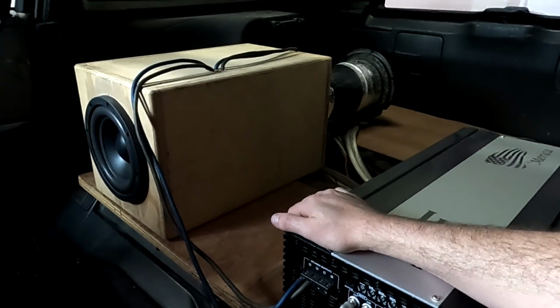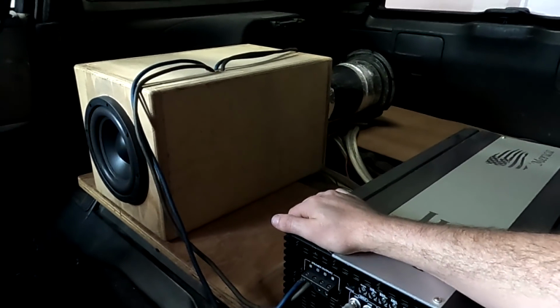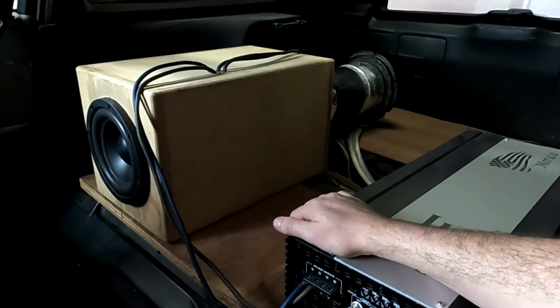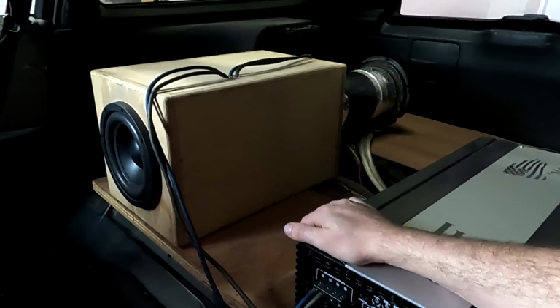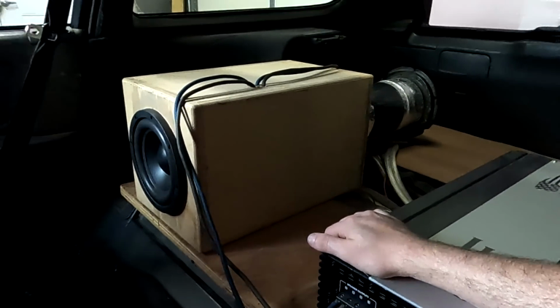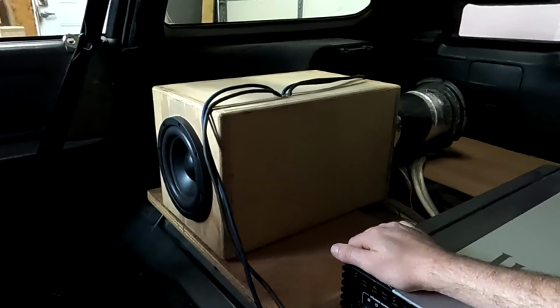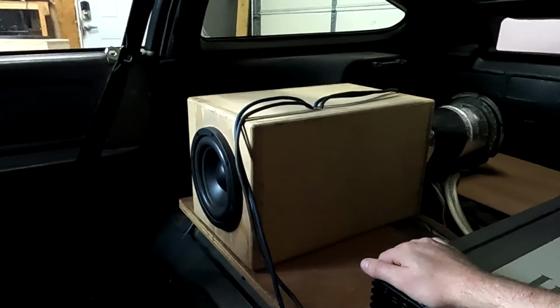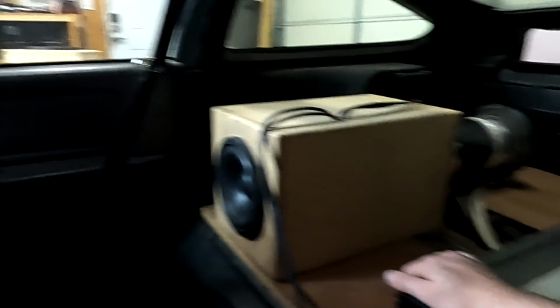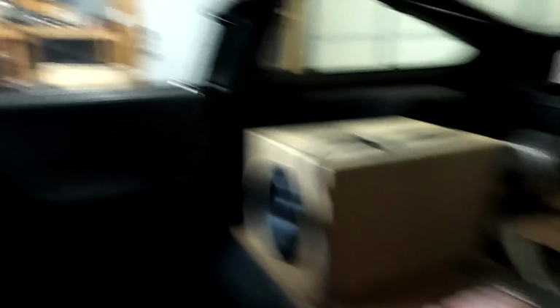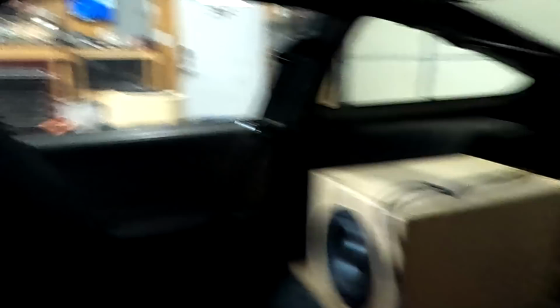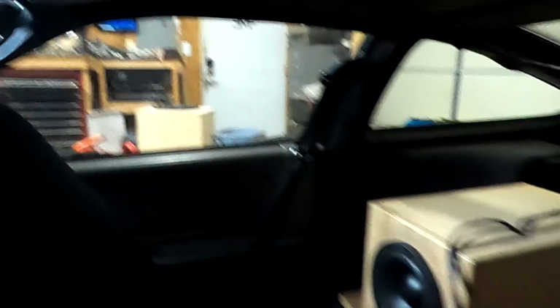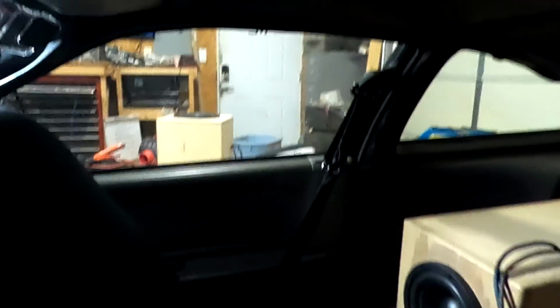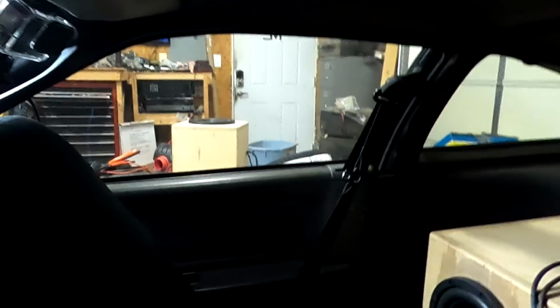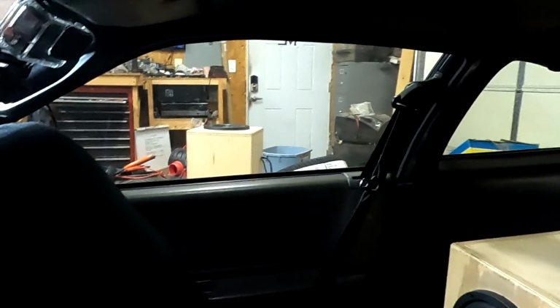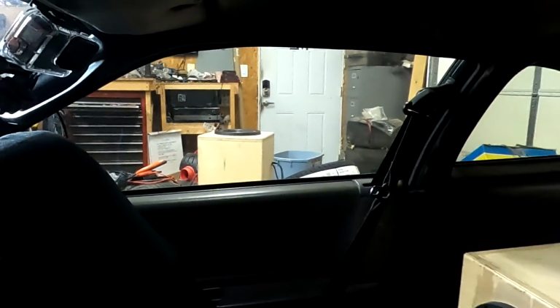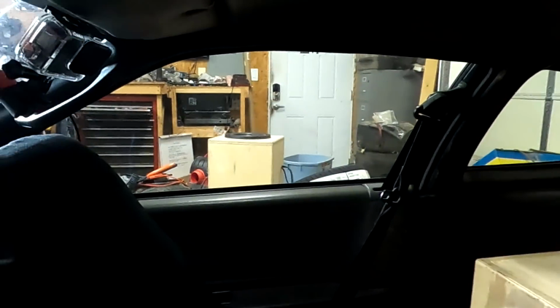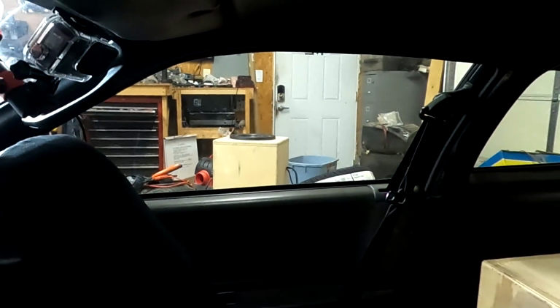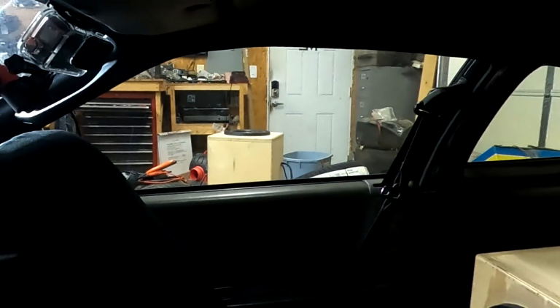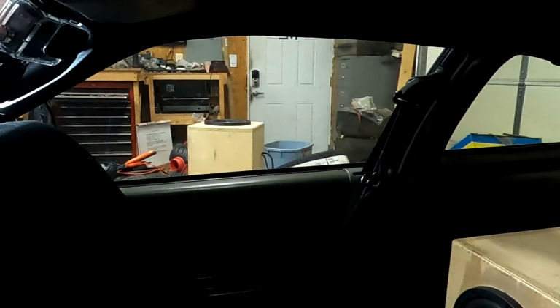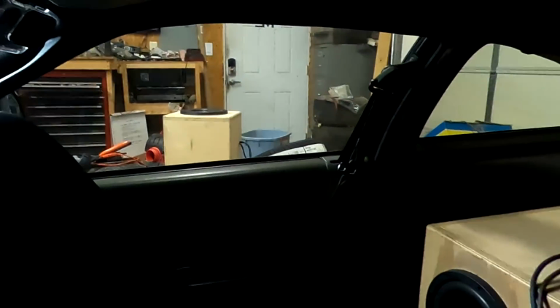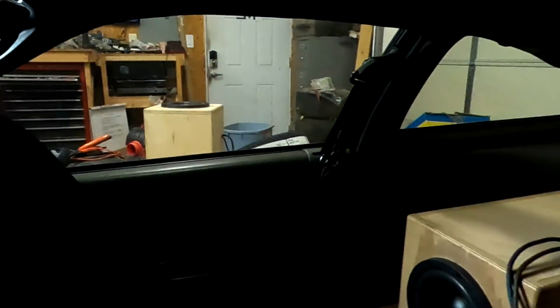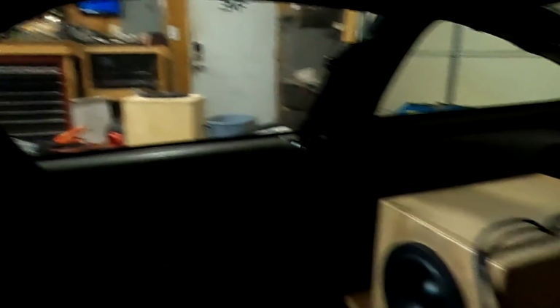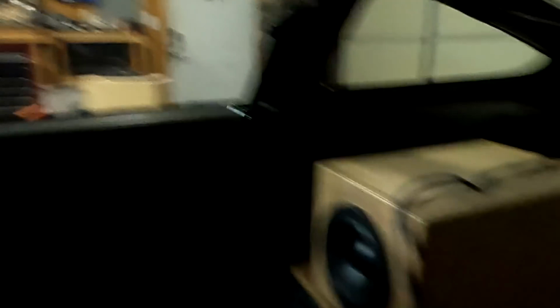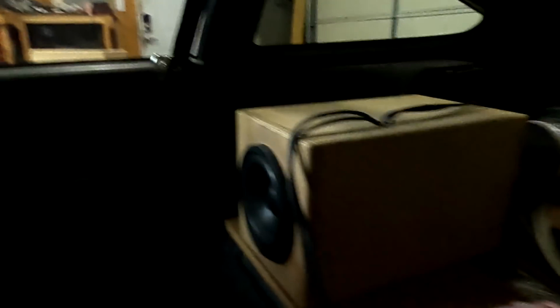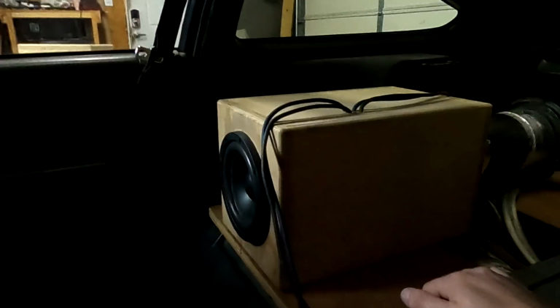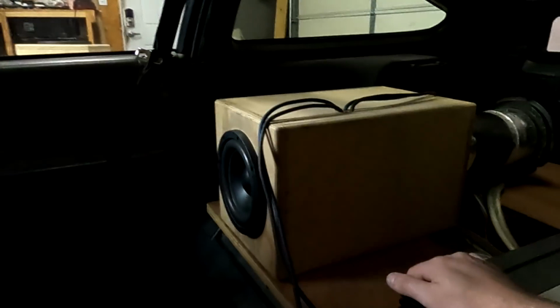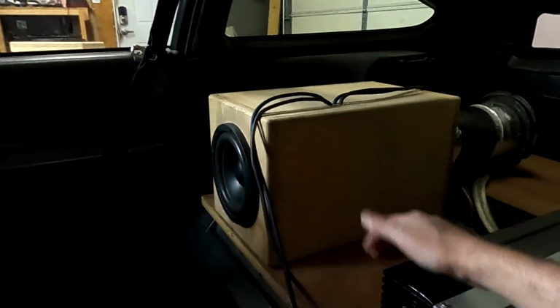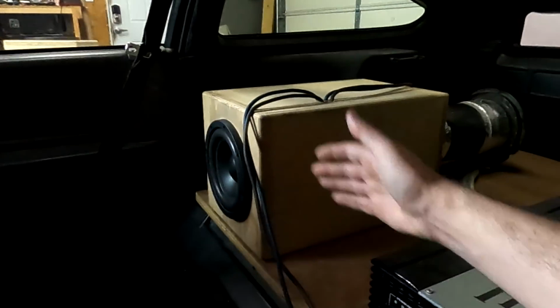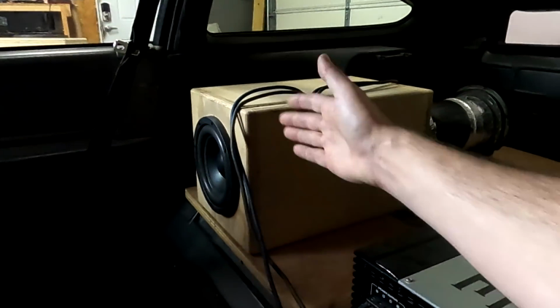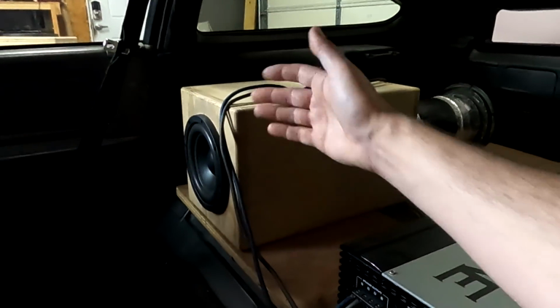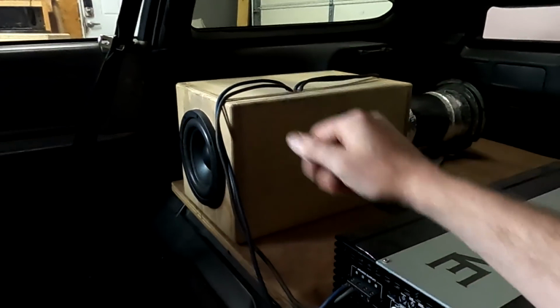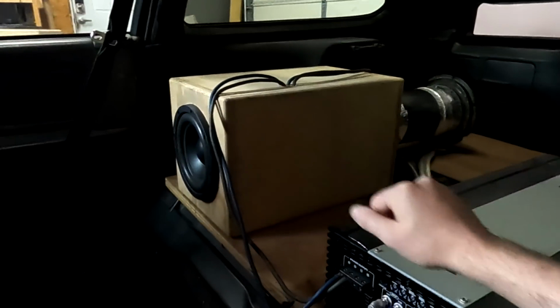We've got another camera set up here so you can see what's going on. Let's get to some testing.